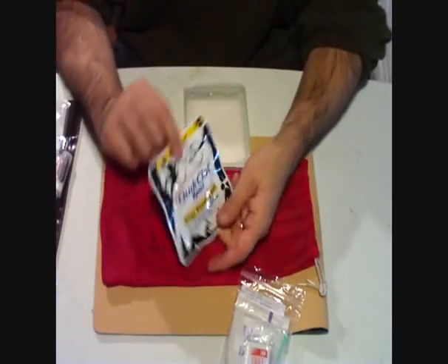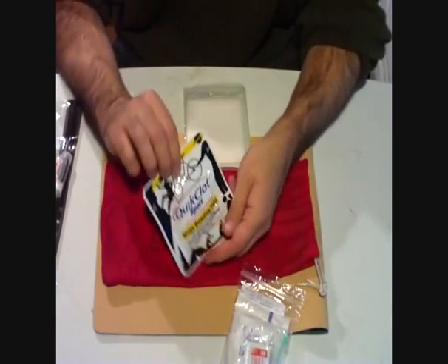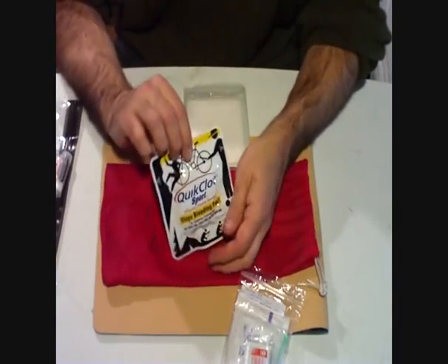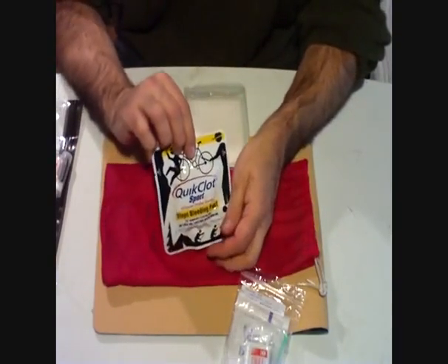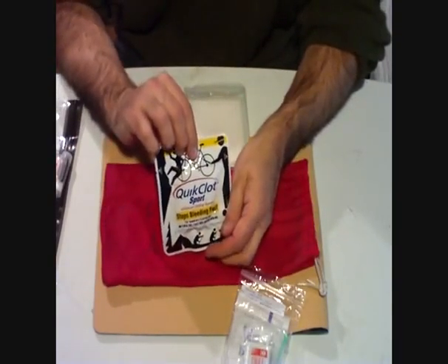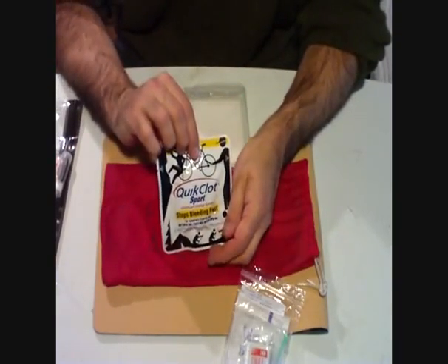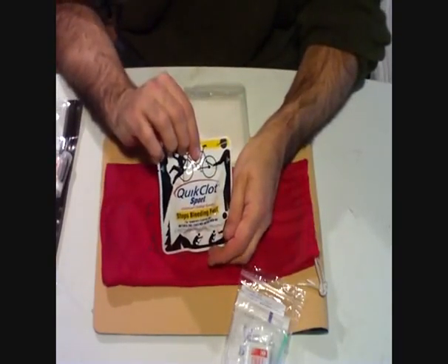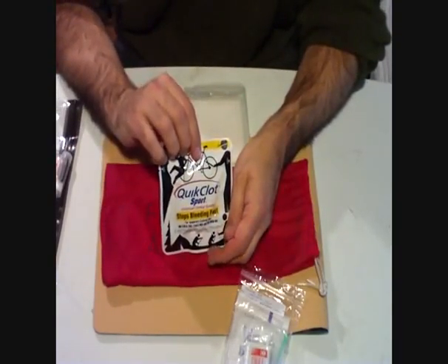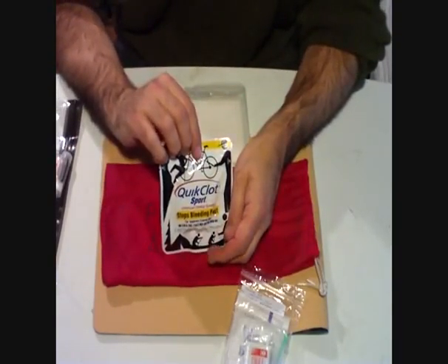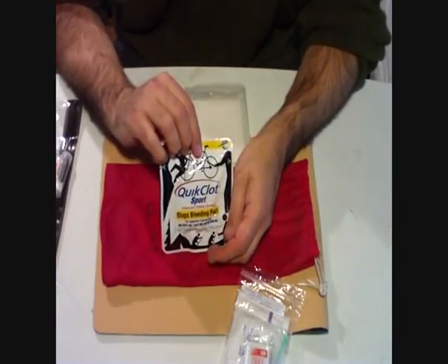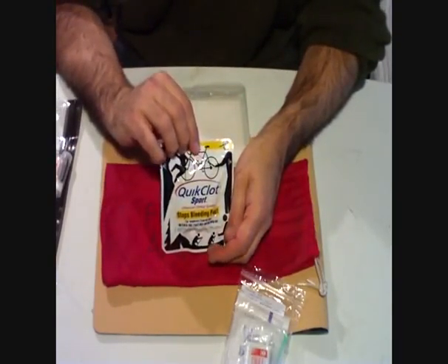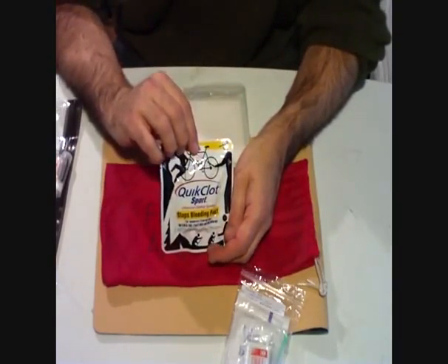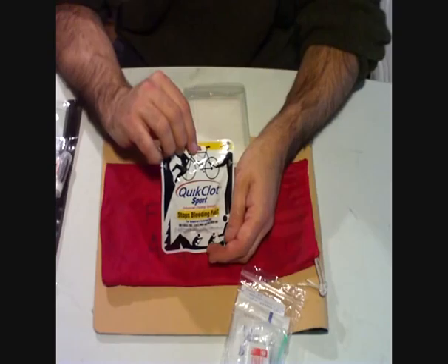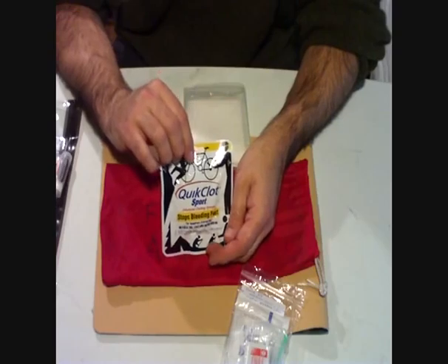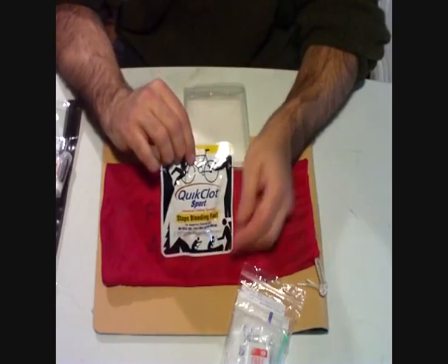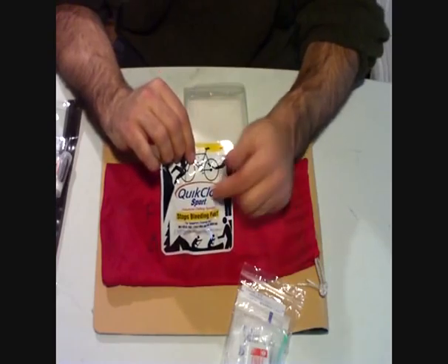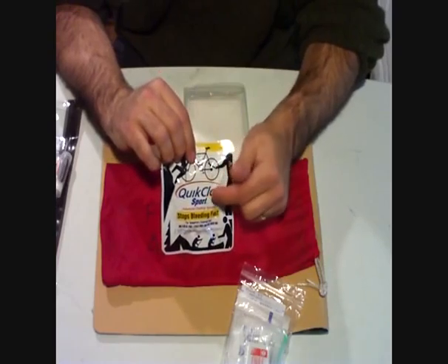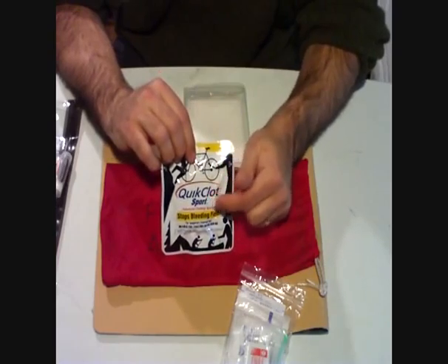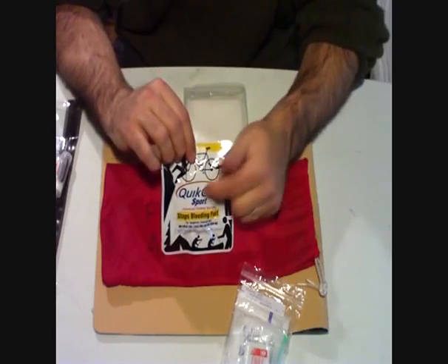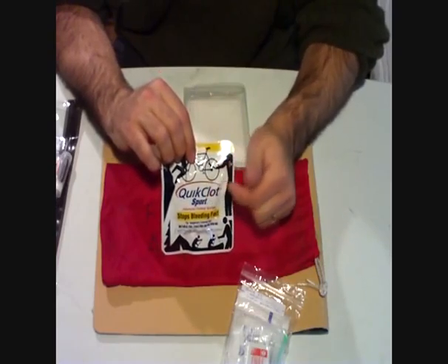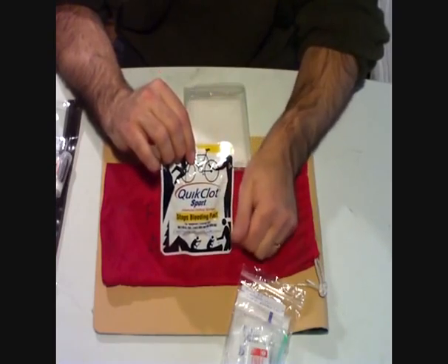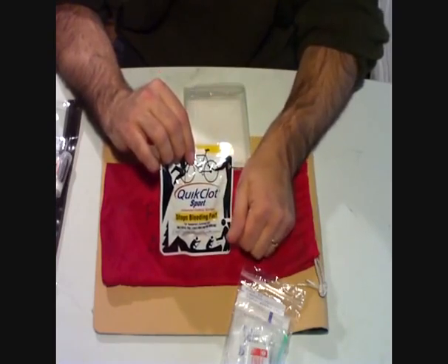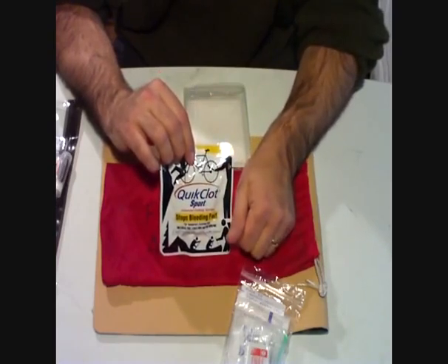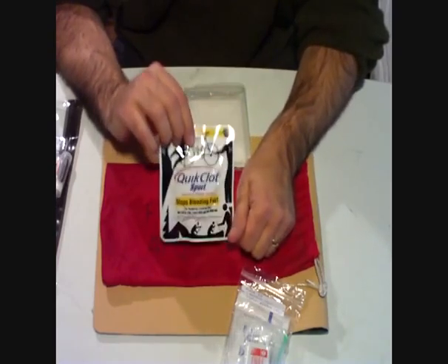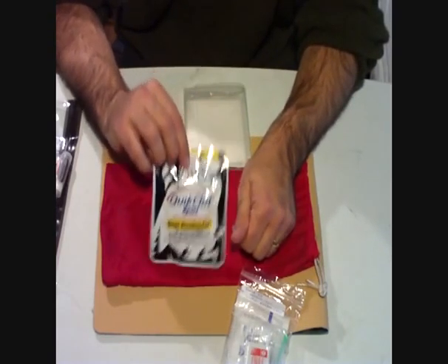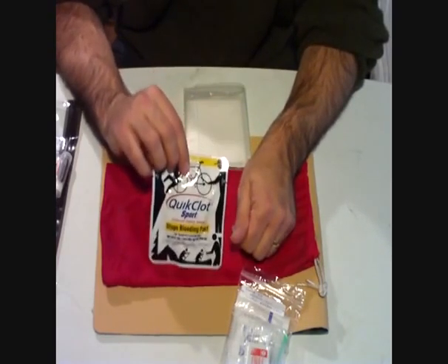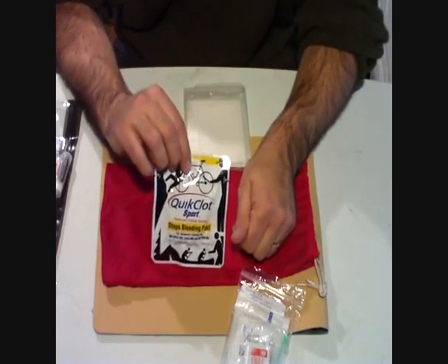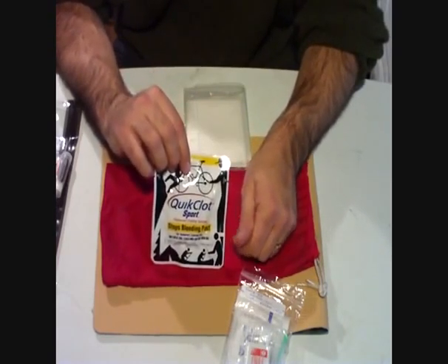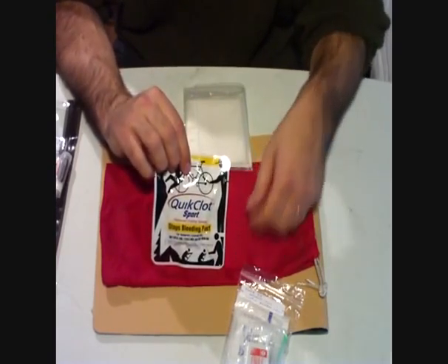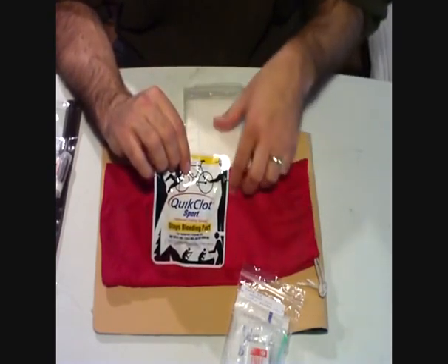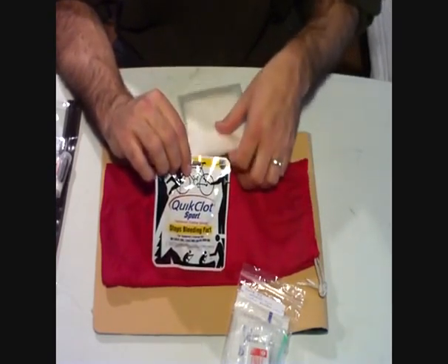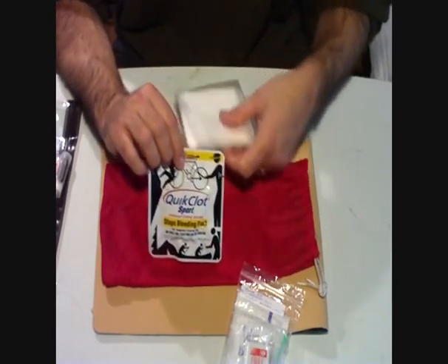Quick Clot — ten dollars. So actually I said ninety dollars total before — I forgot about this. This is another ten bucks just for this one thing right here.